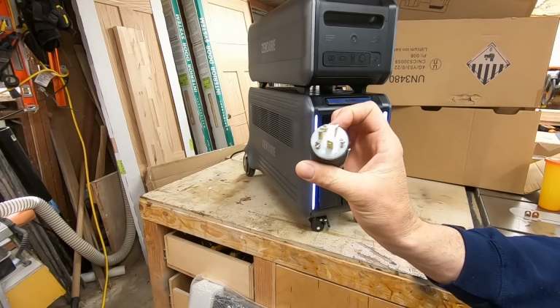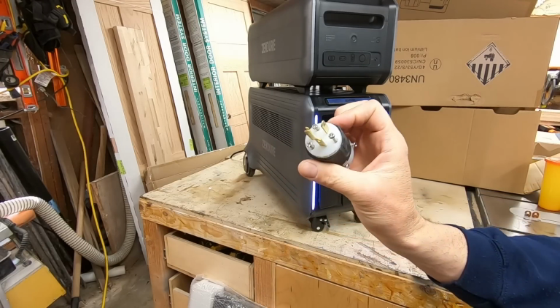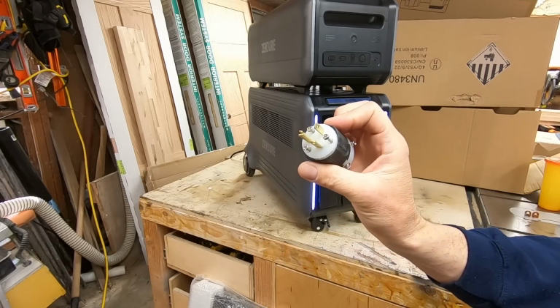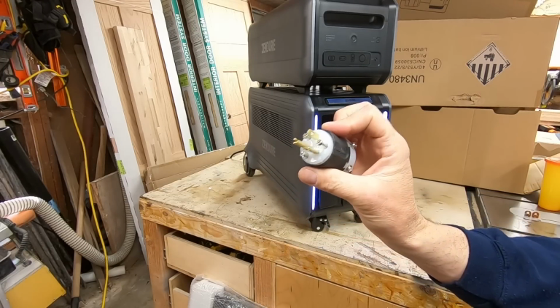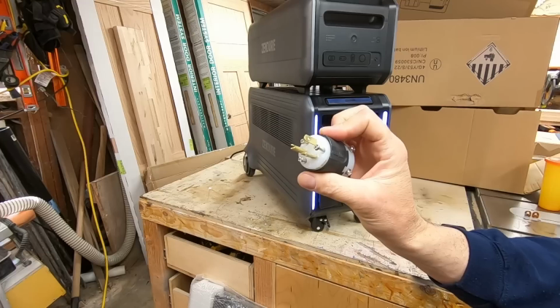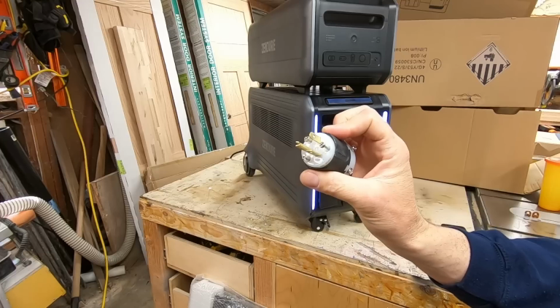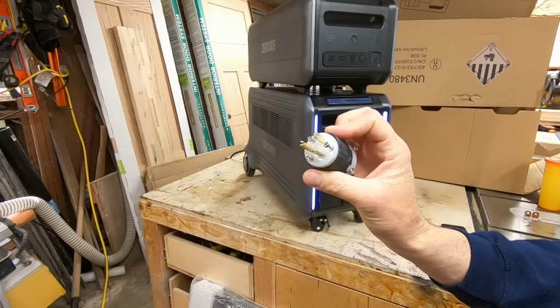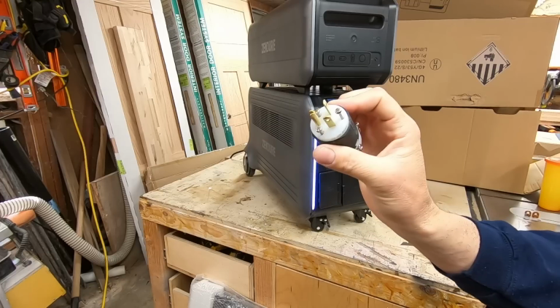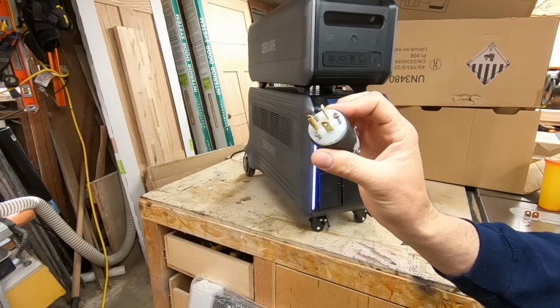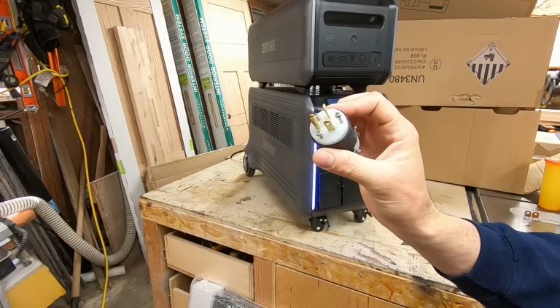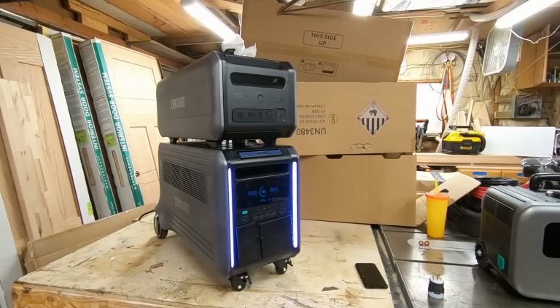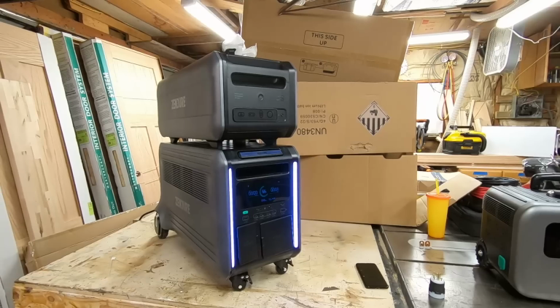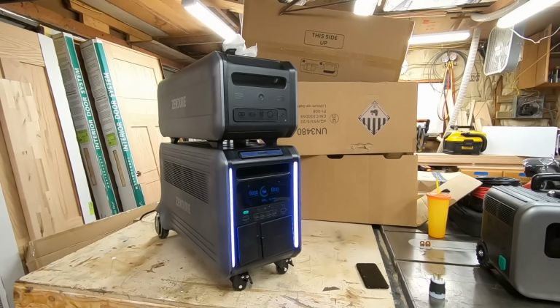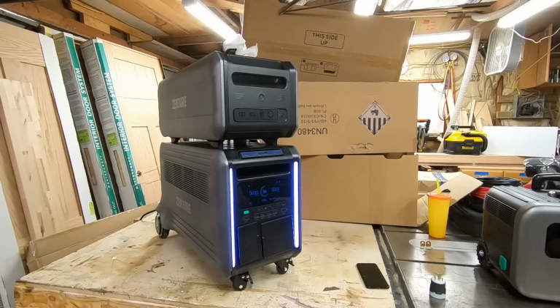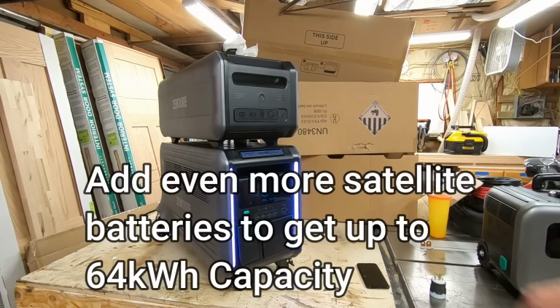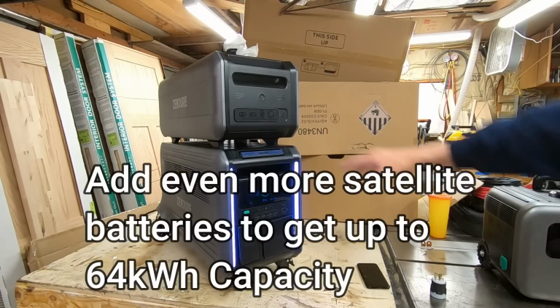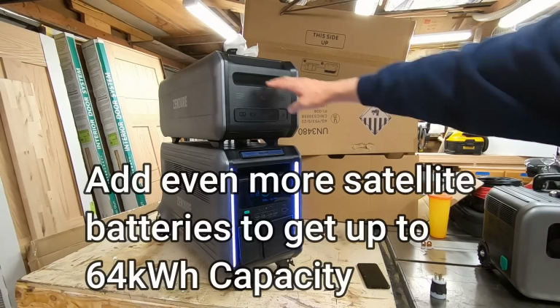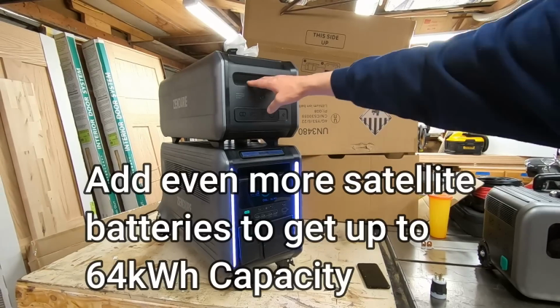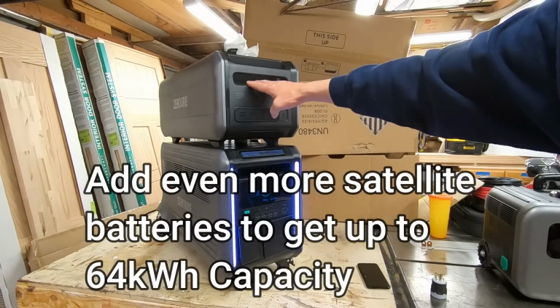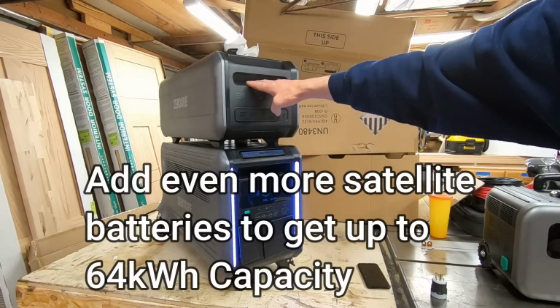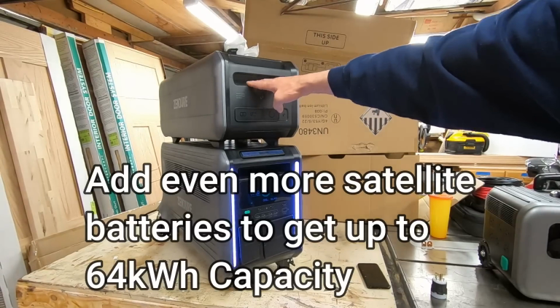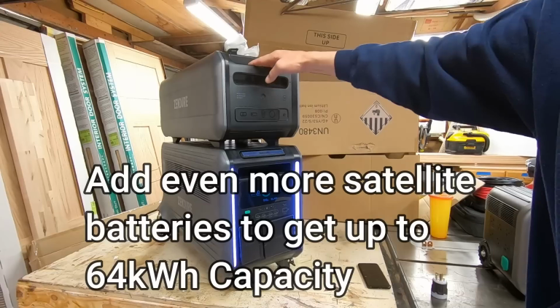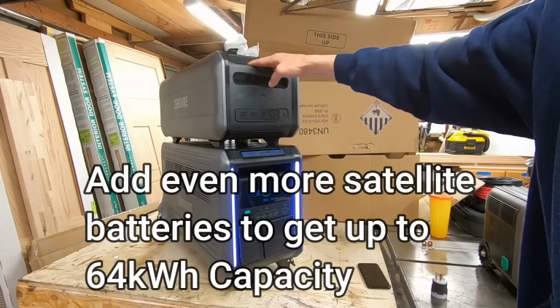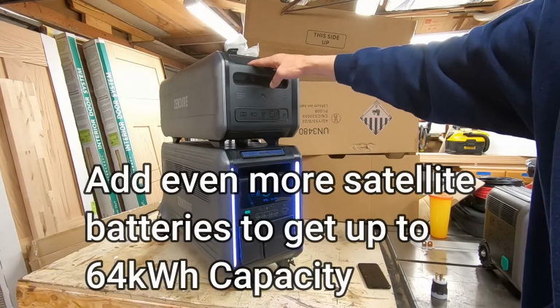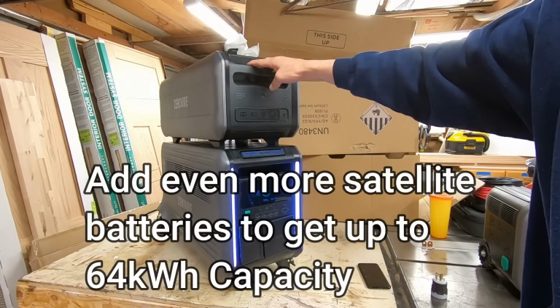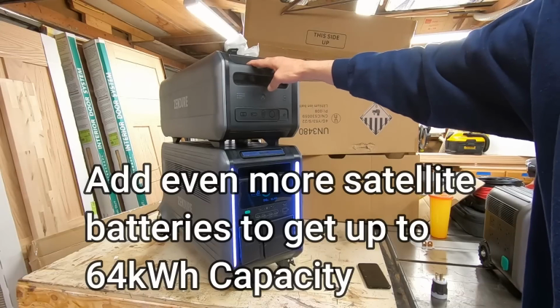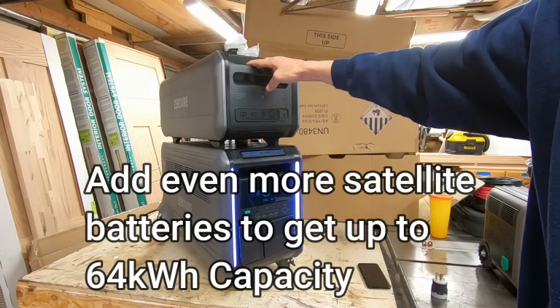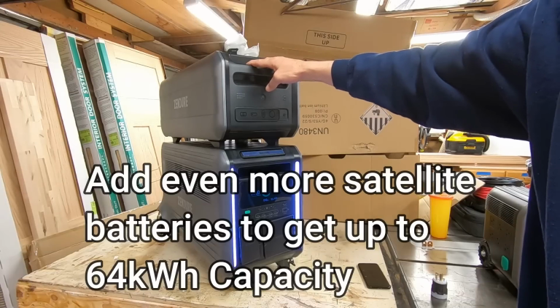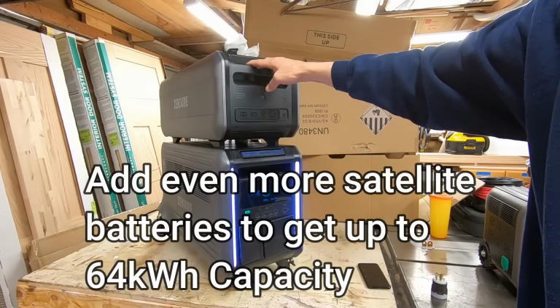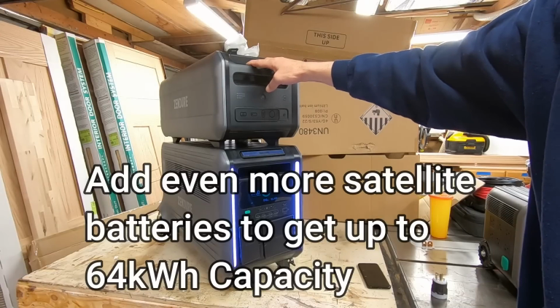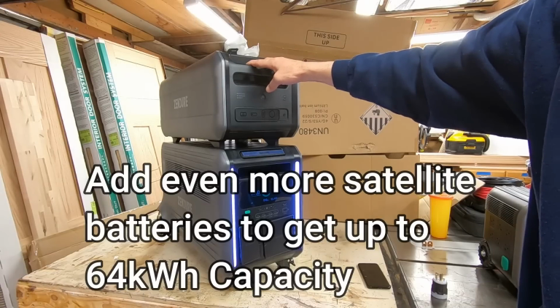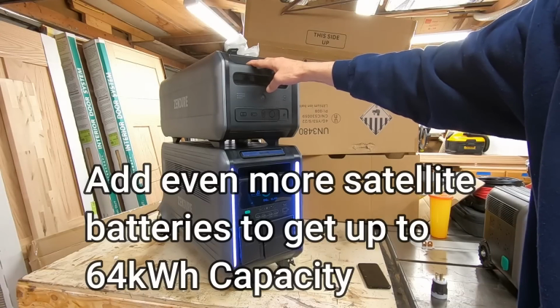I'm going to wire this into a homemade extension cord and see if we can power the heat pump. If you're curious, this here is a satellite battery - it essentially doubles the battery capacity of this unit.